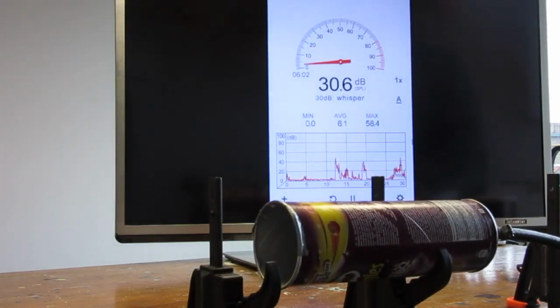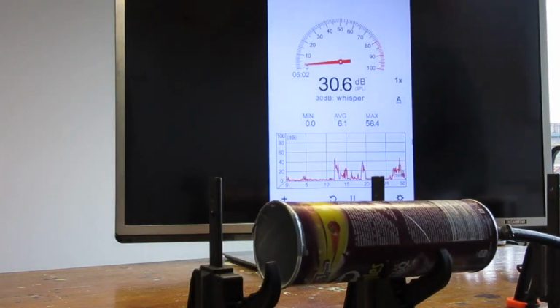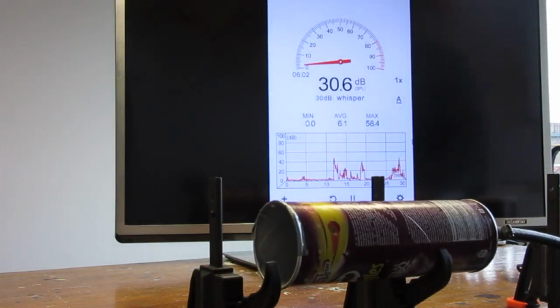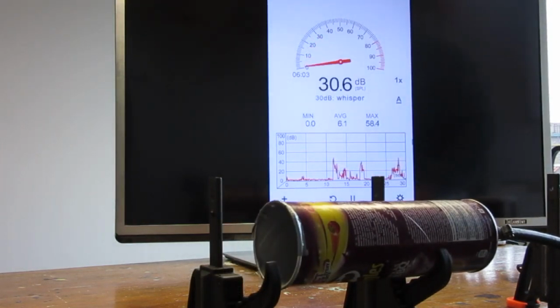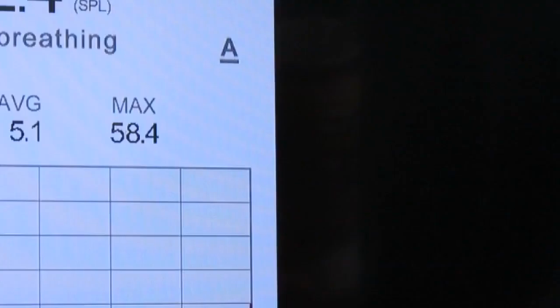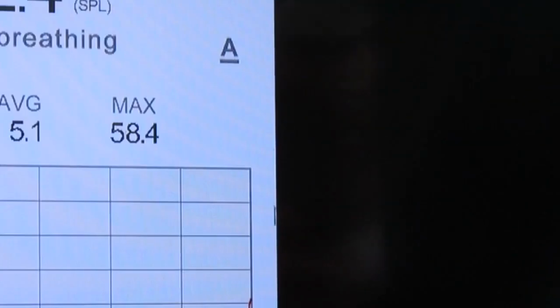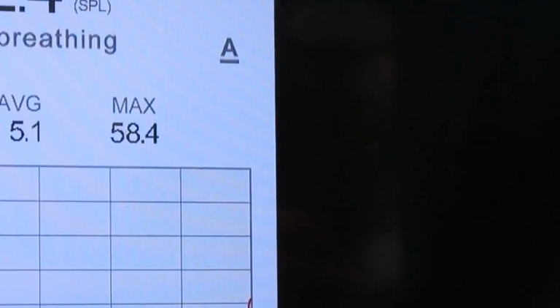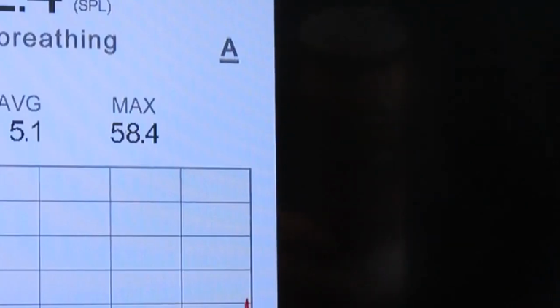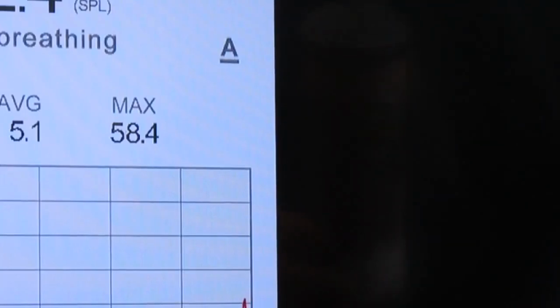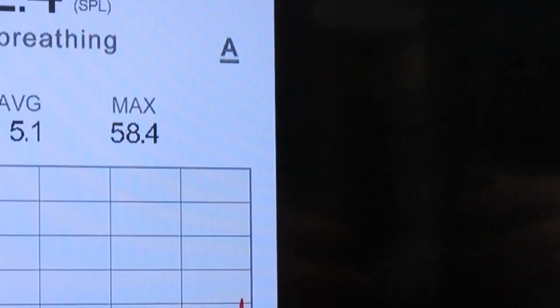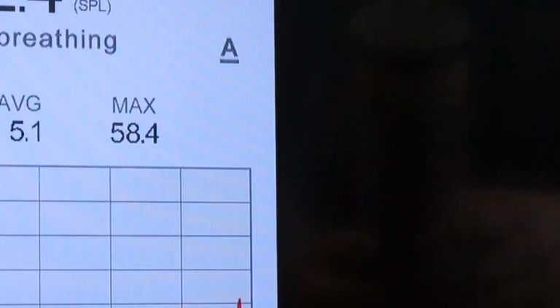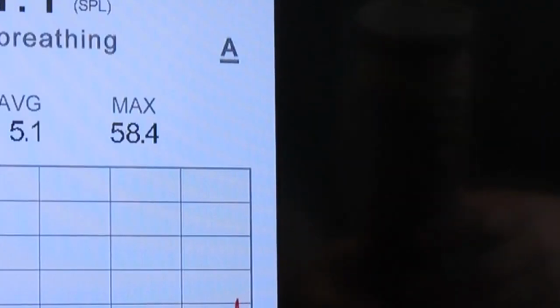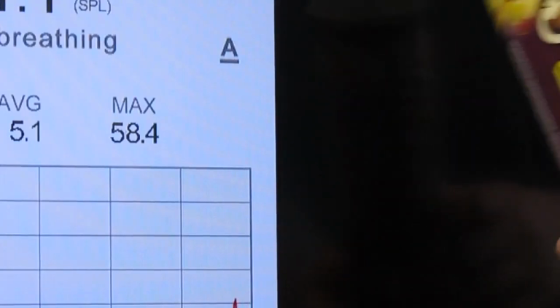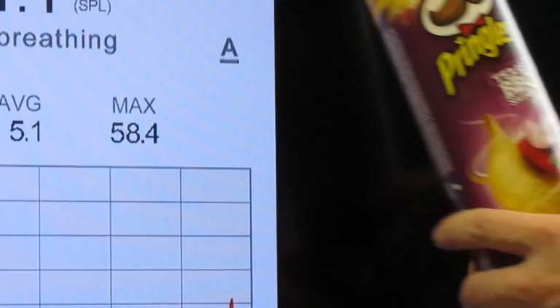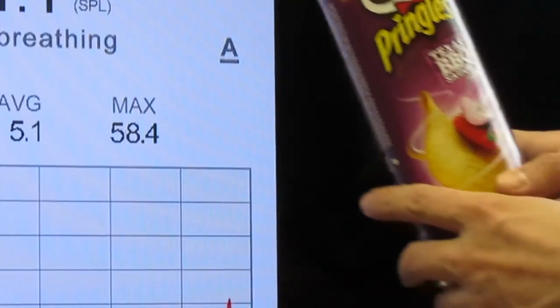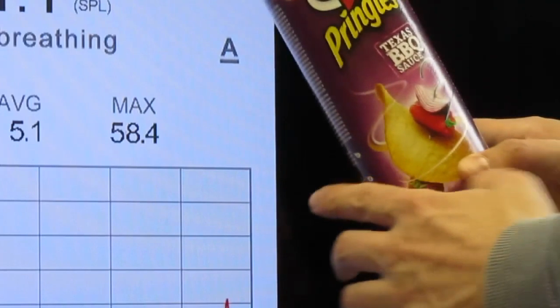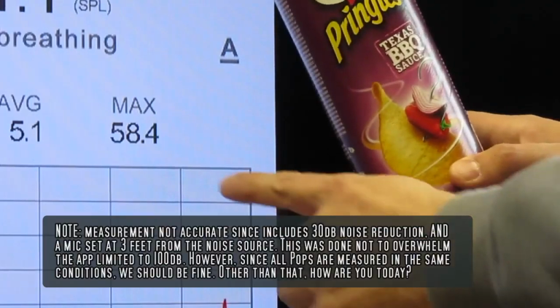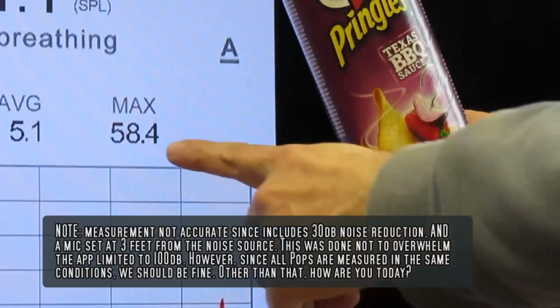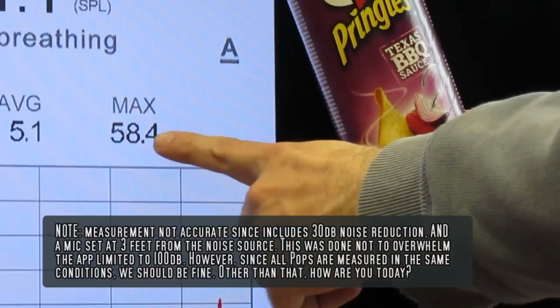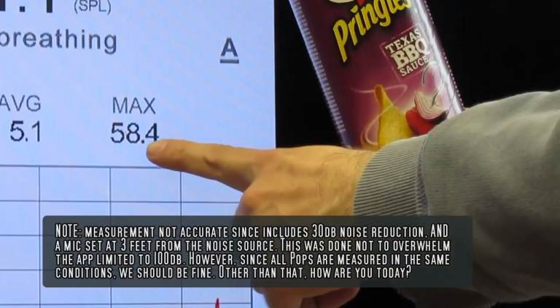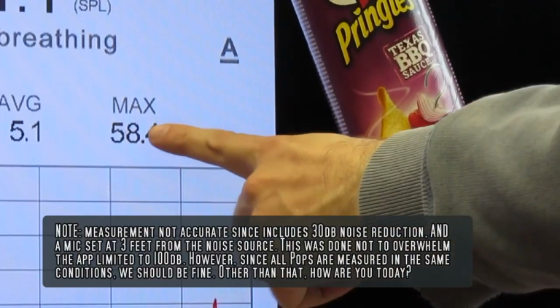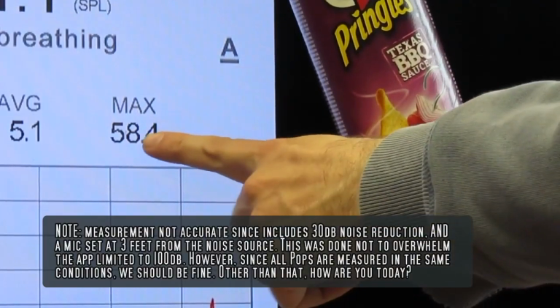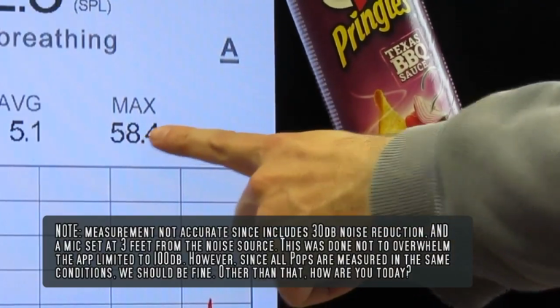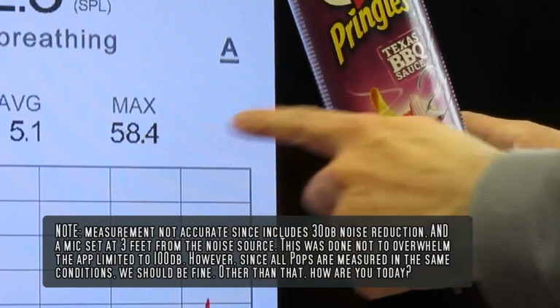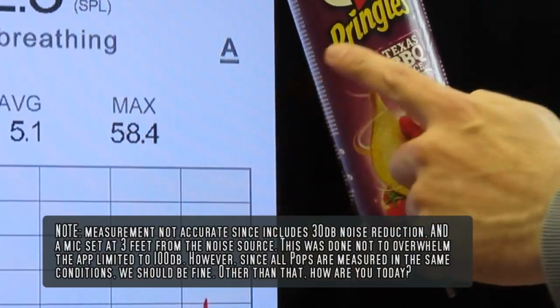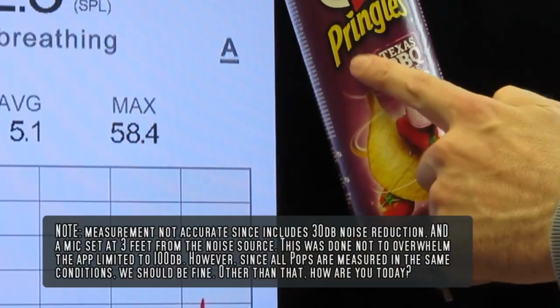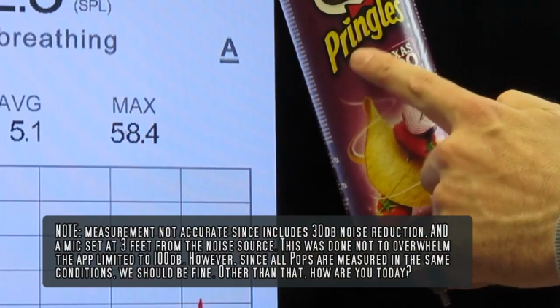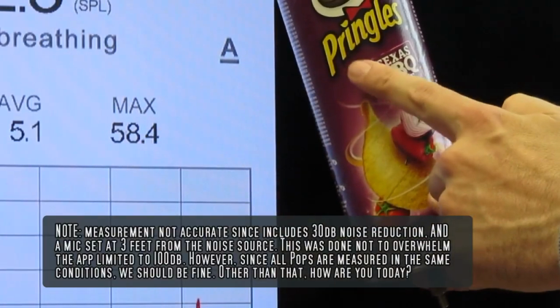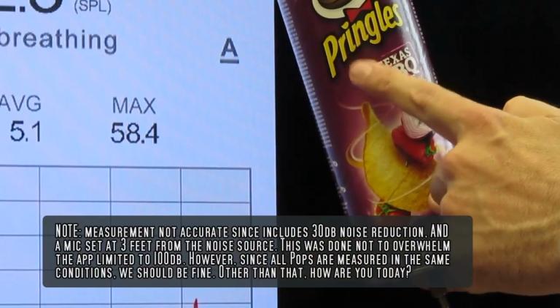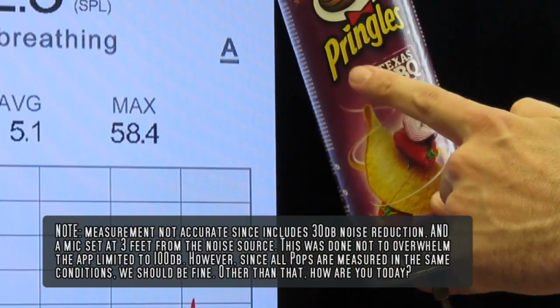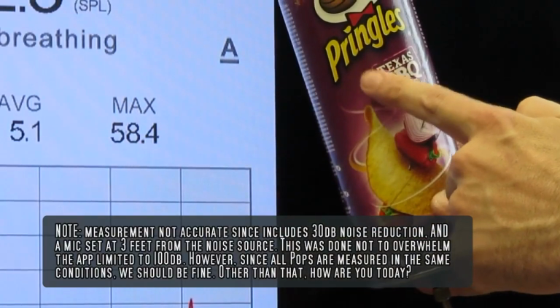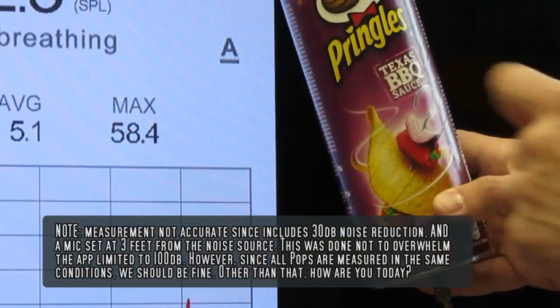Alright, the score to beat is set: 58.4 decibels.